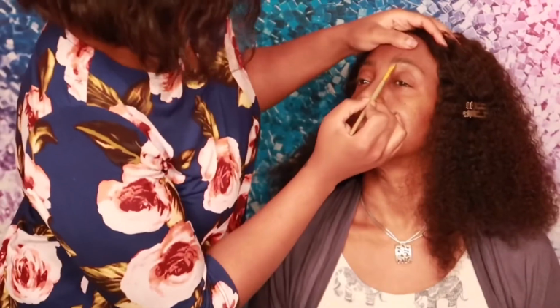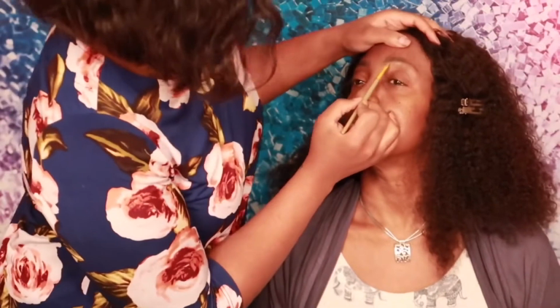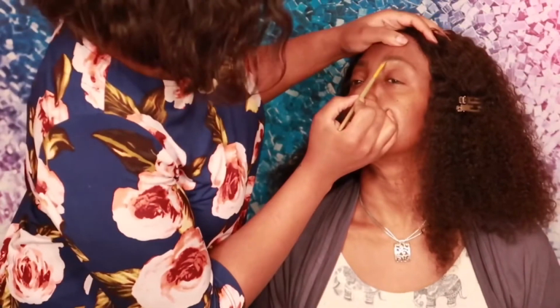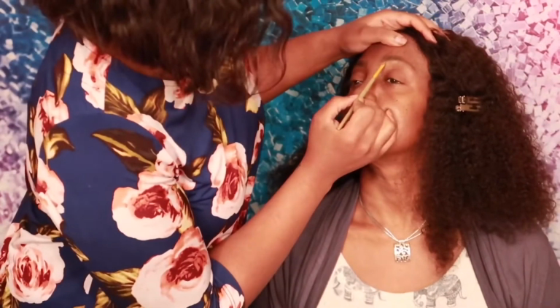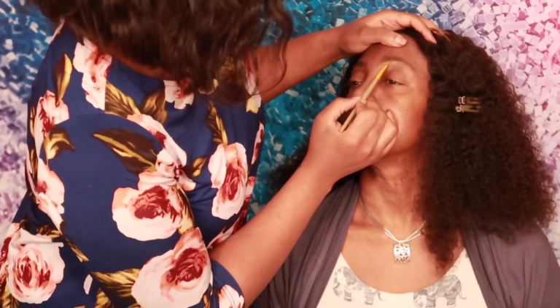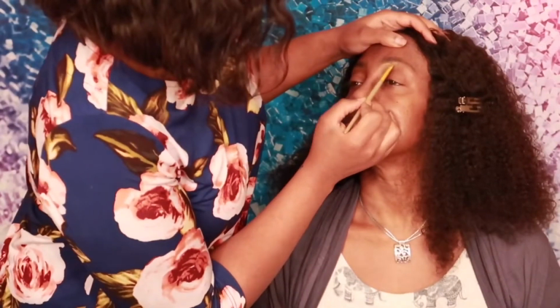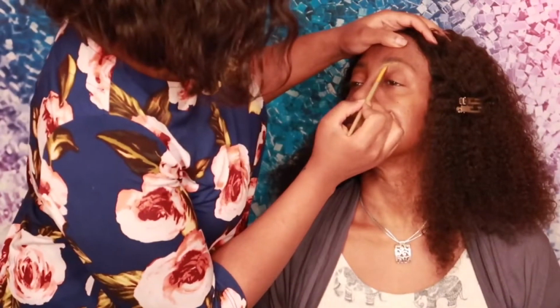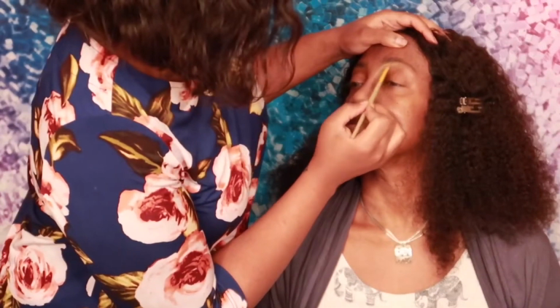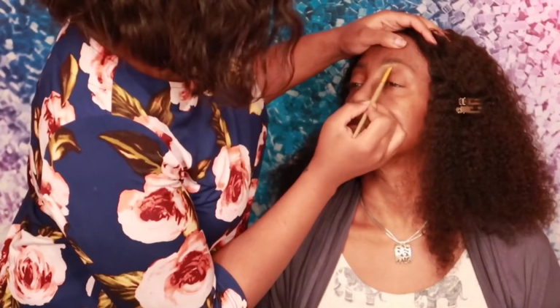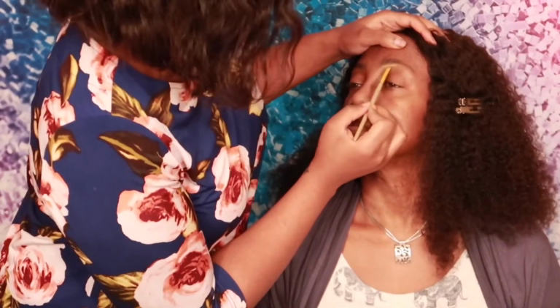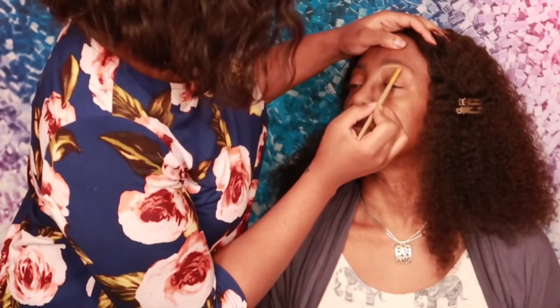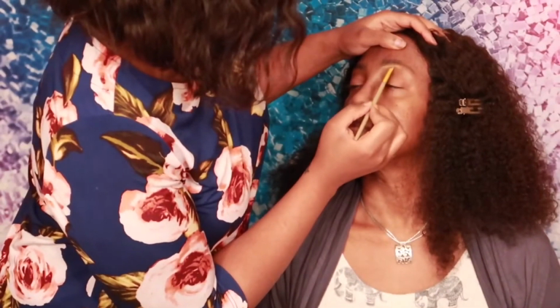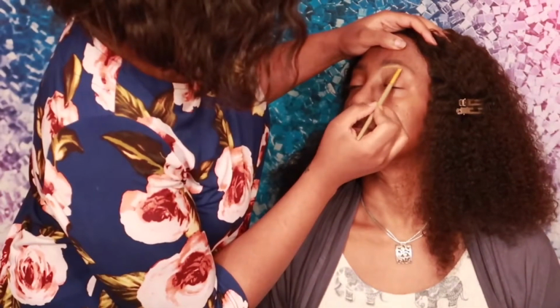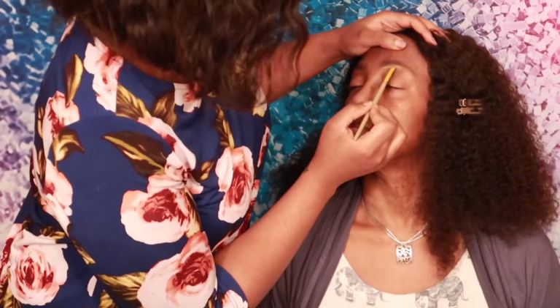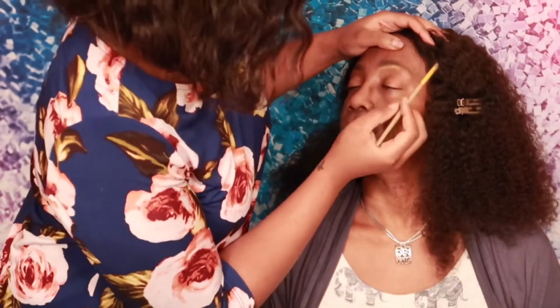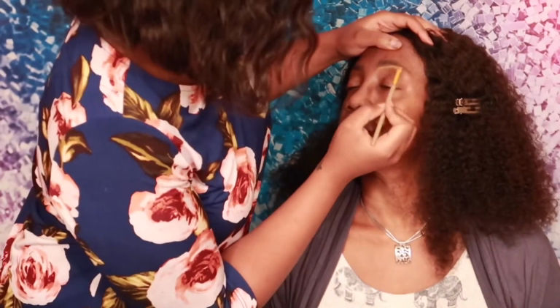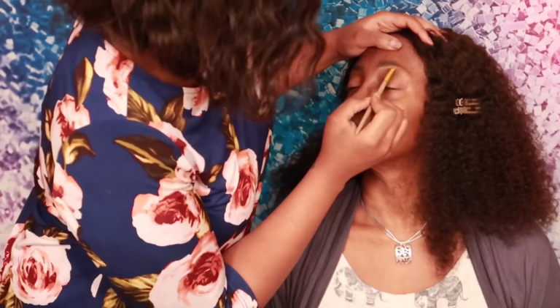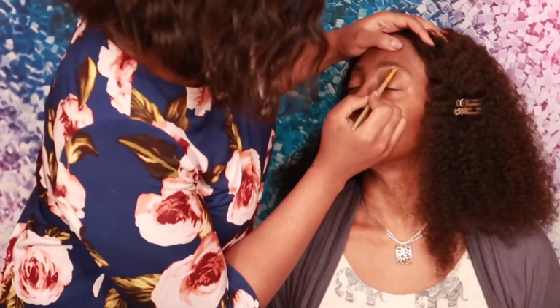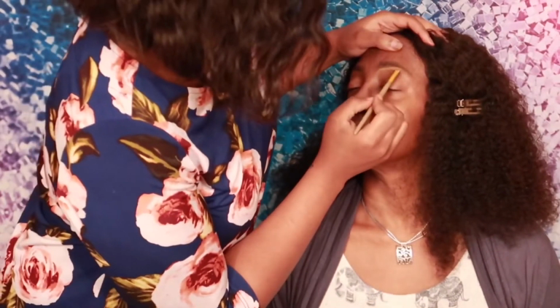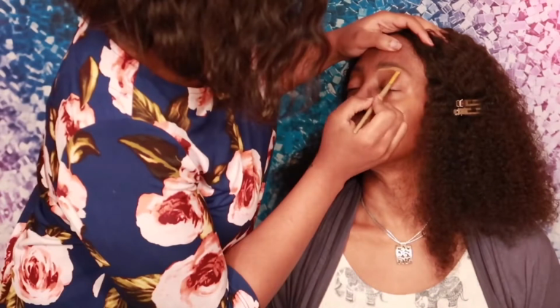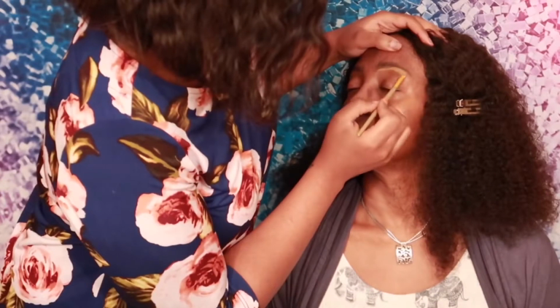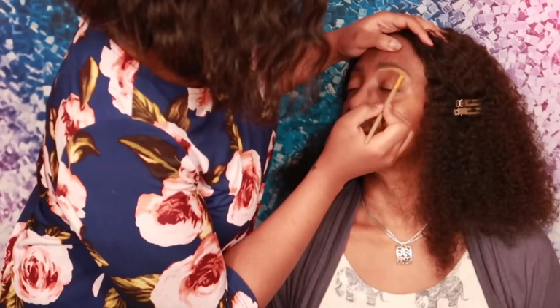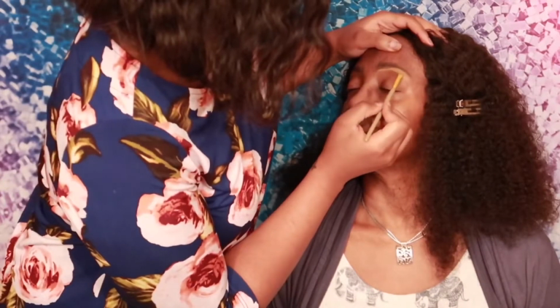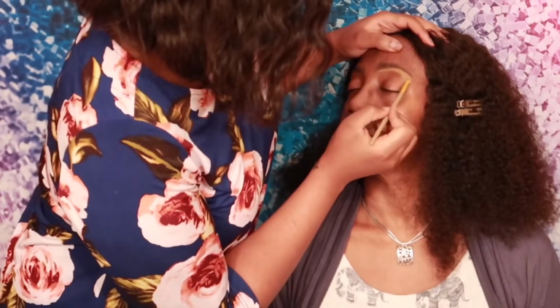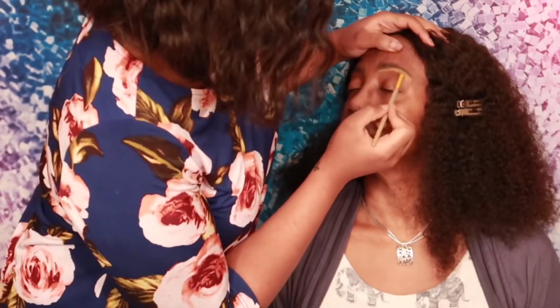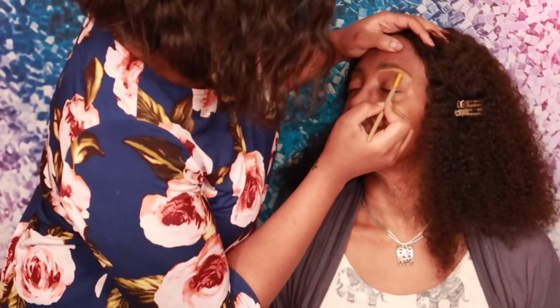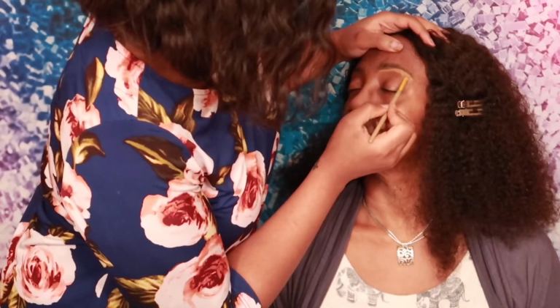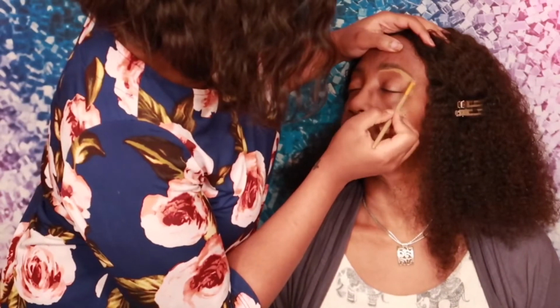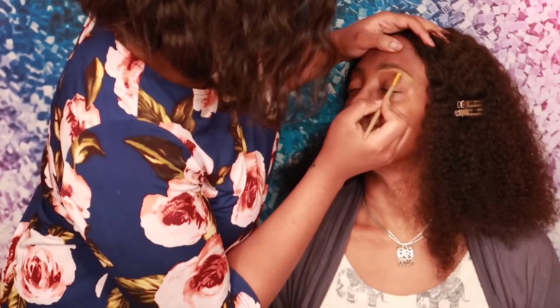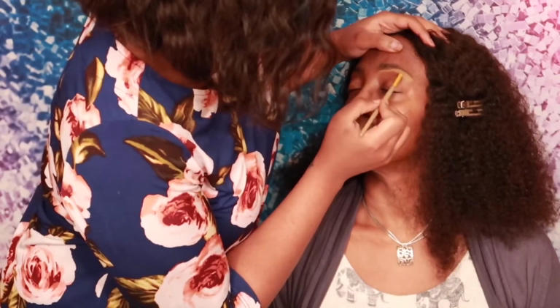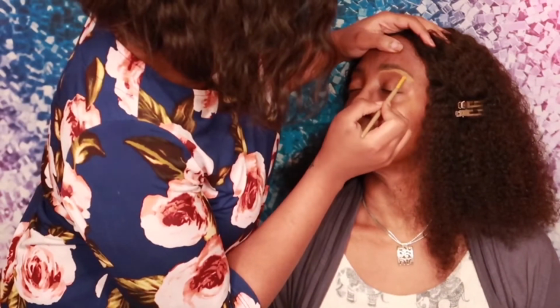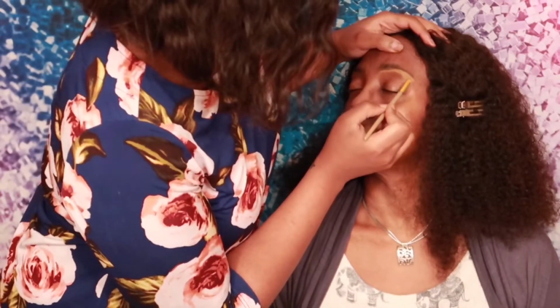Of course, you know I love my LA Girl Pearl Concealer, so I'm going in with the color Fawn to highlight her brow bone.